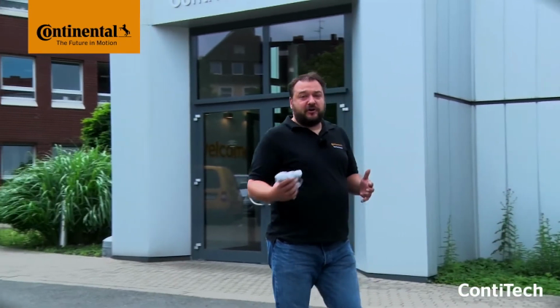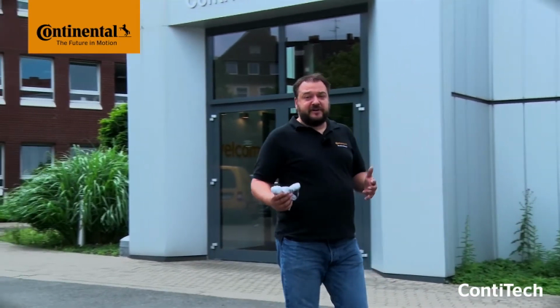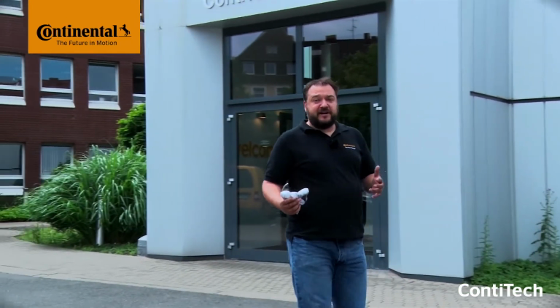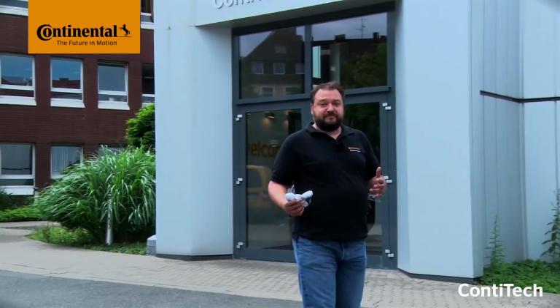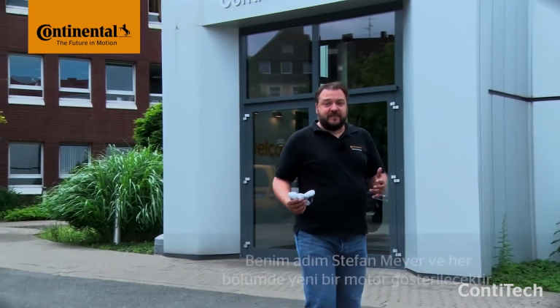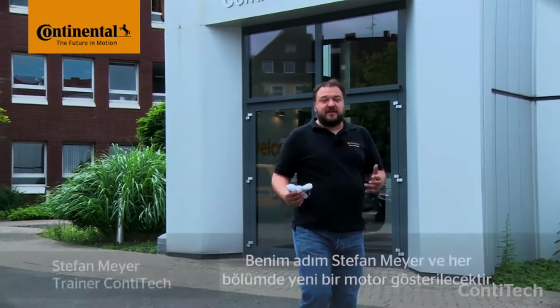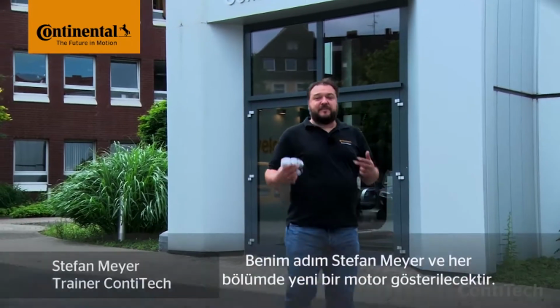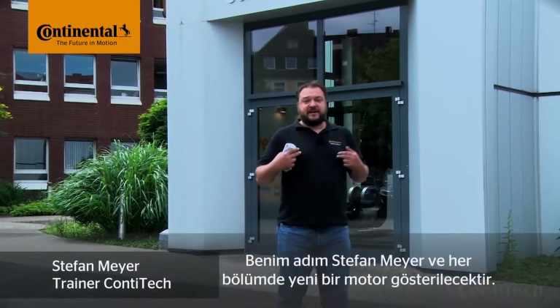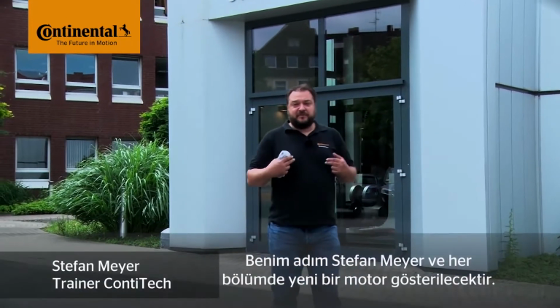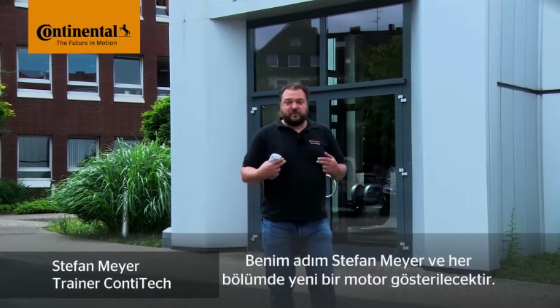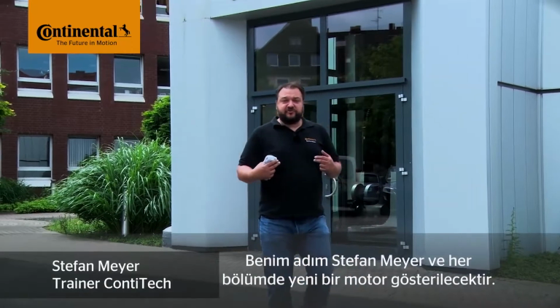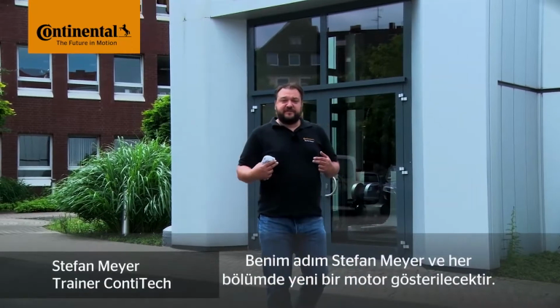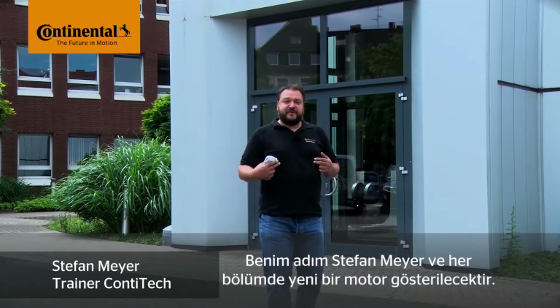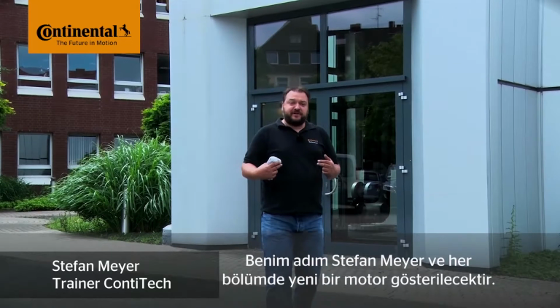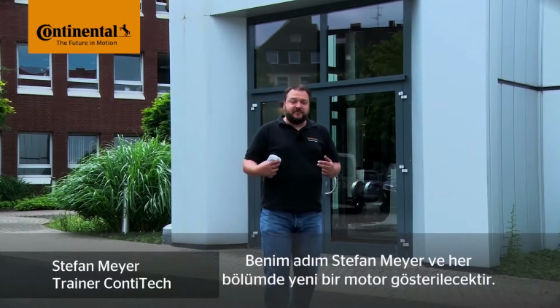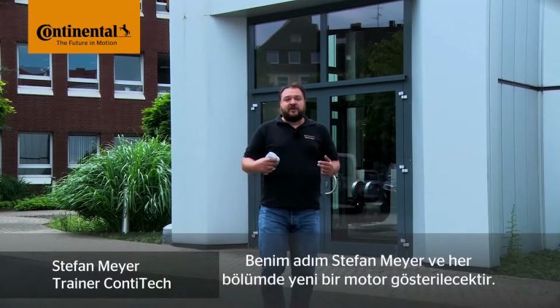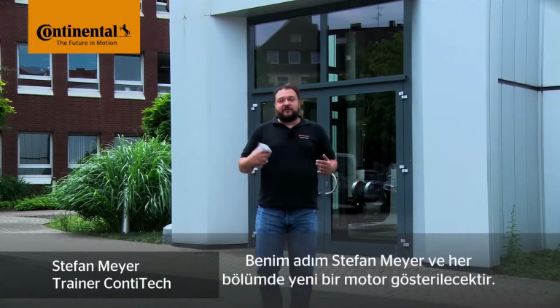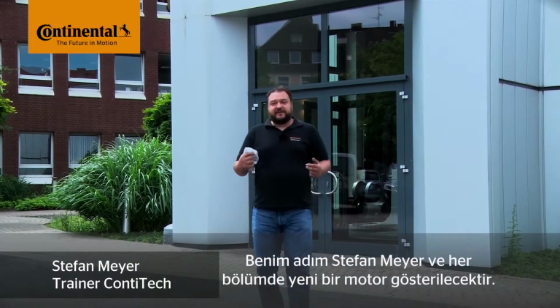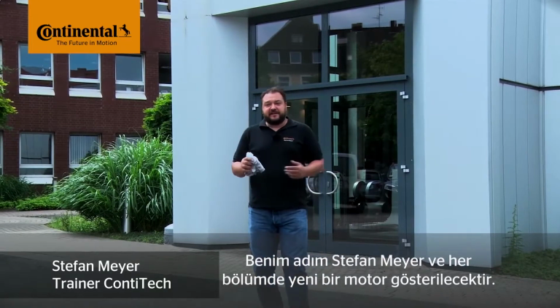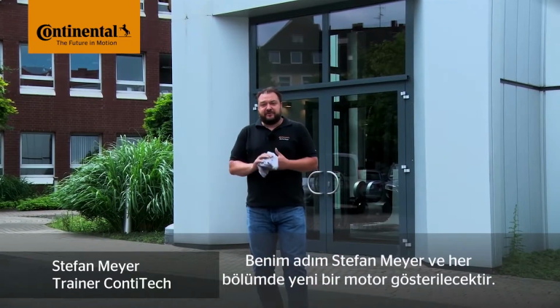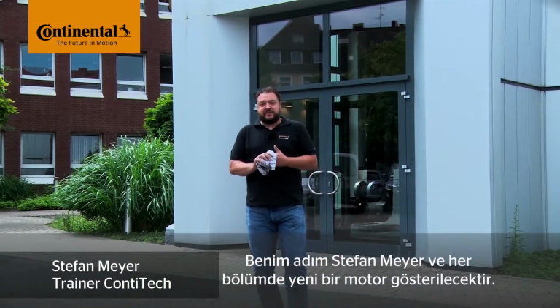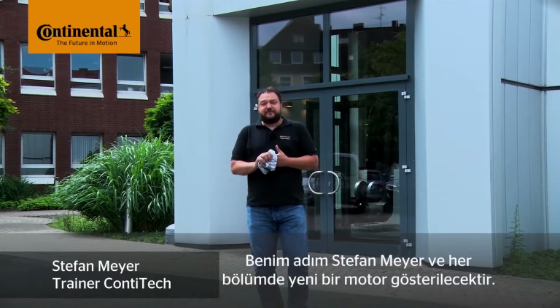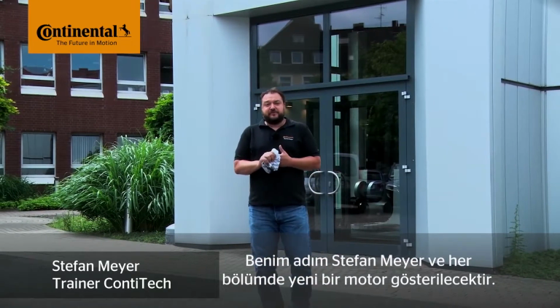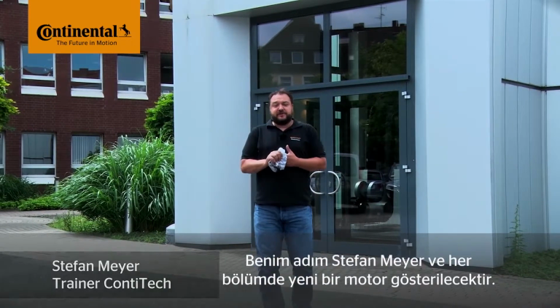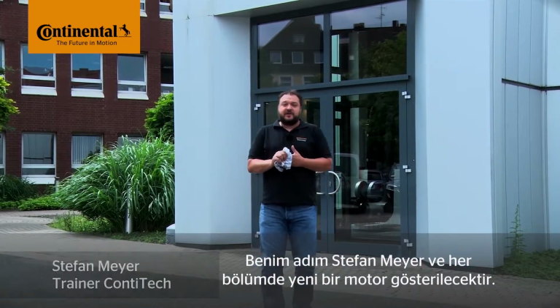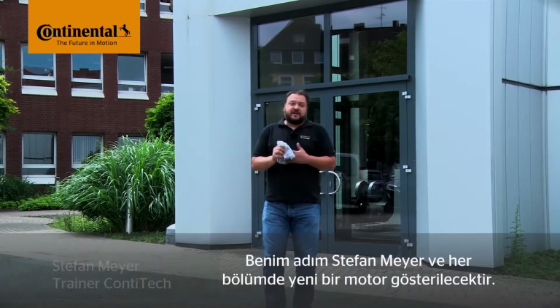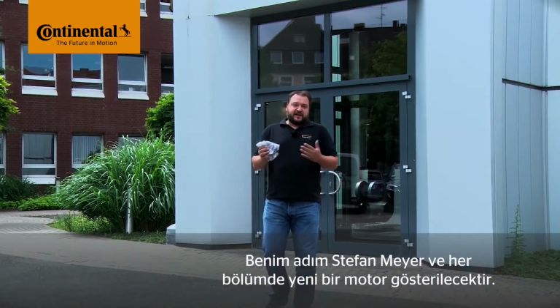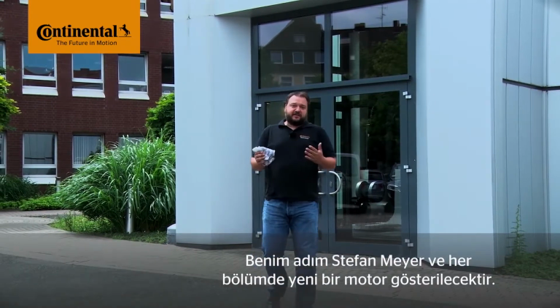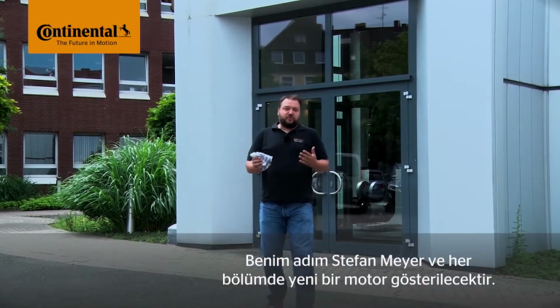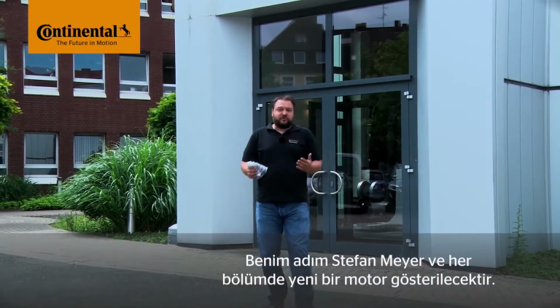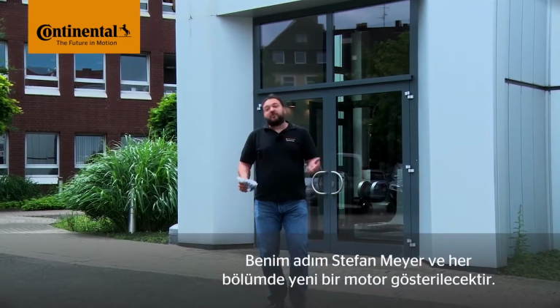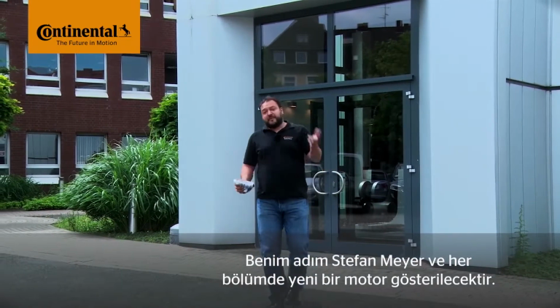My name is Stefan Meyer, by the way, and I'll show you a different engine in each video. Okay, let's go inside!